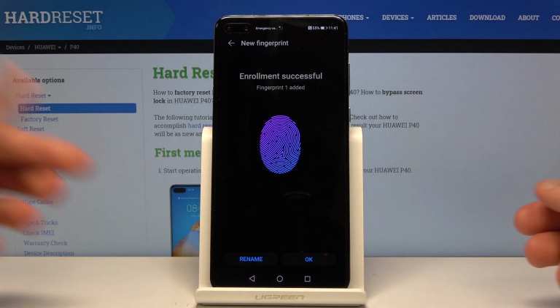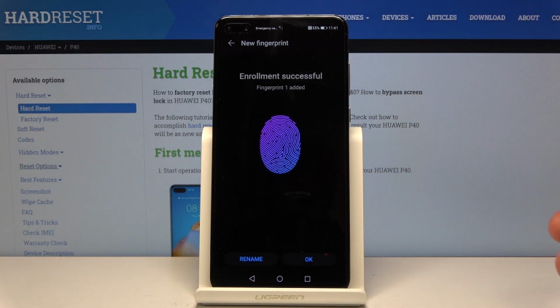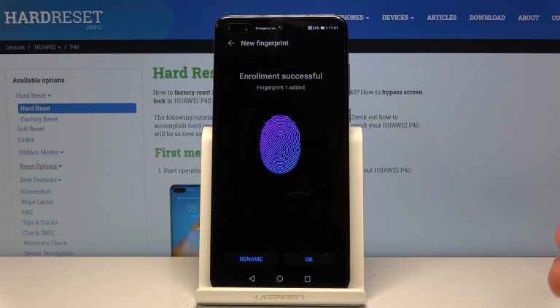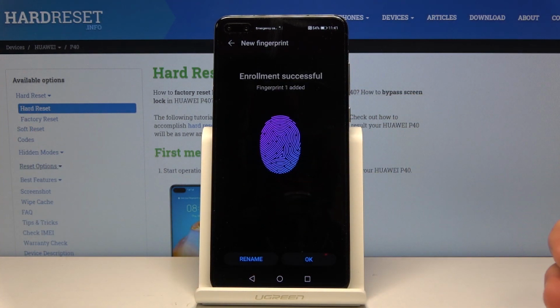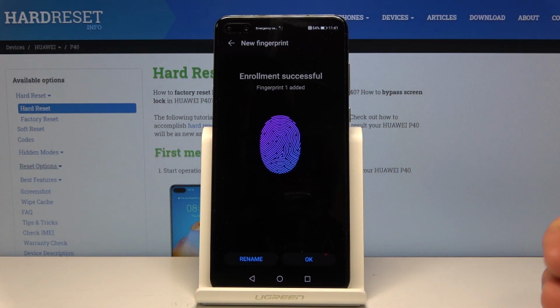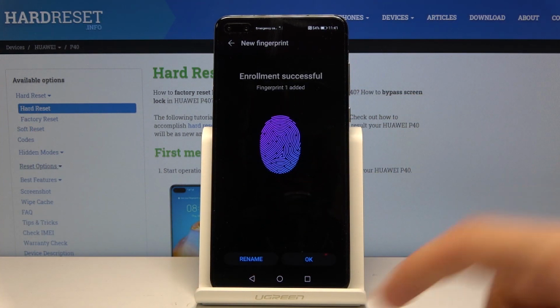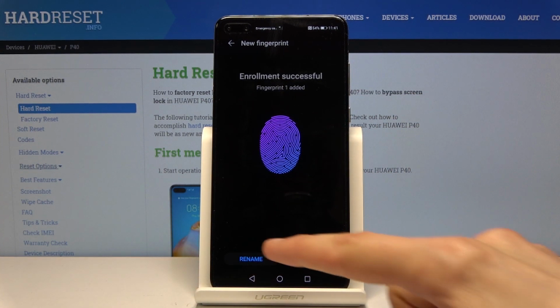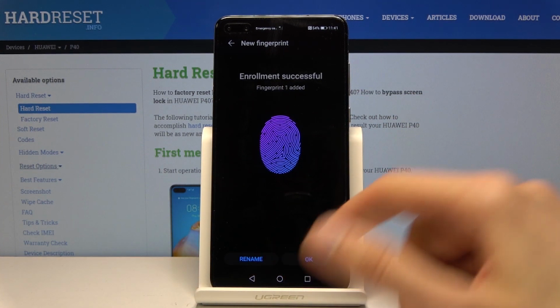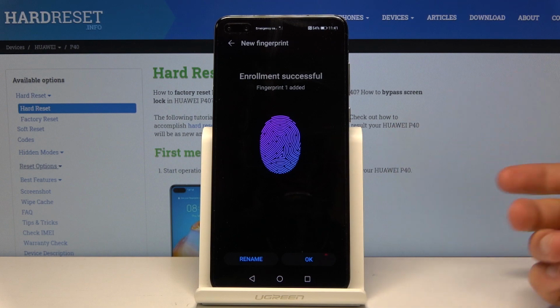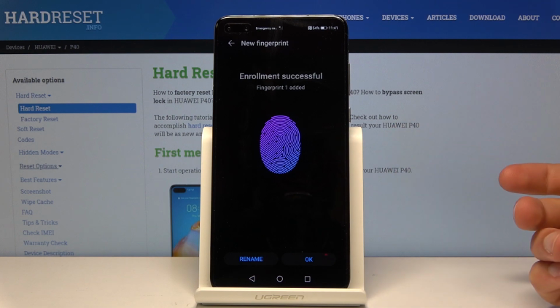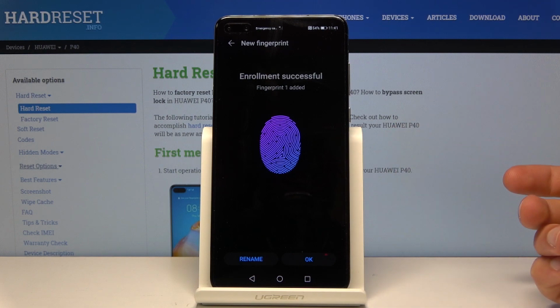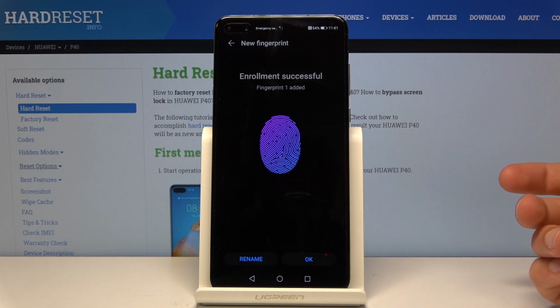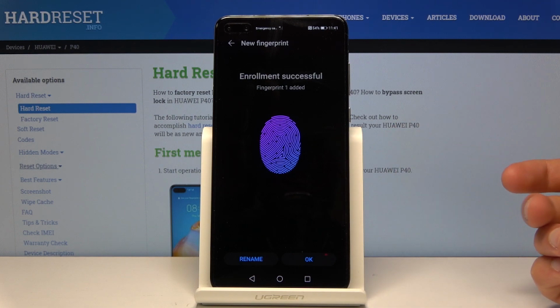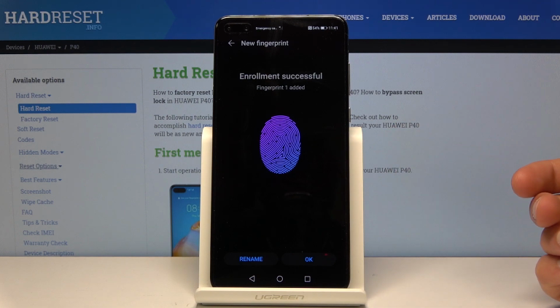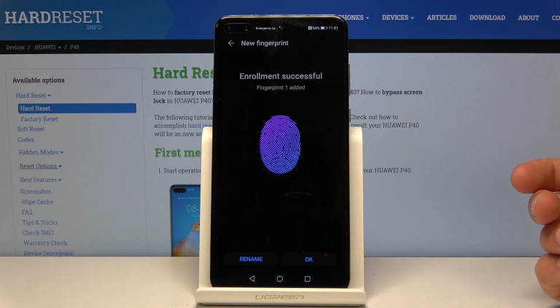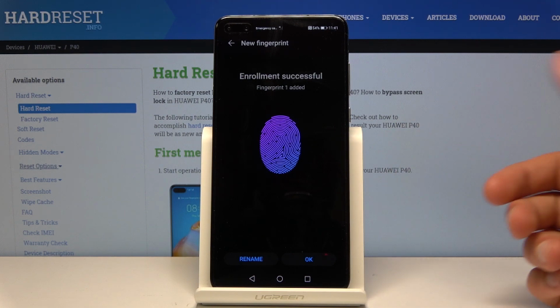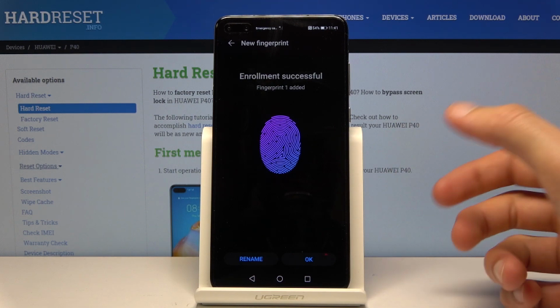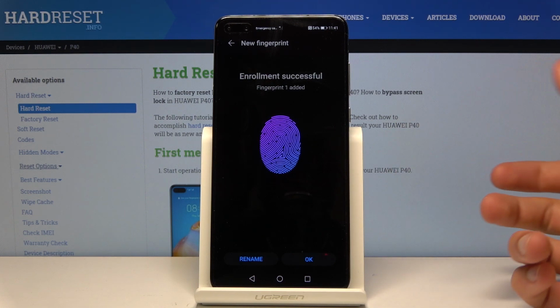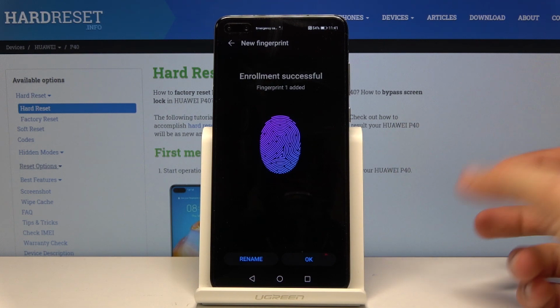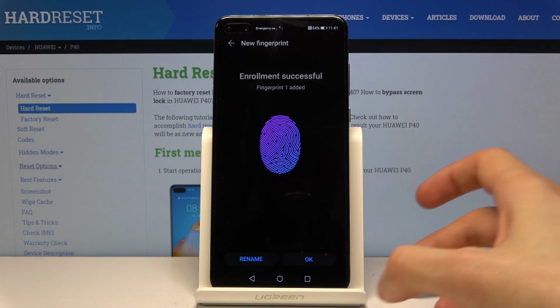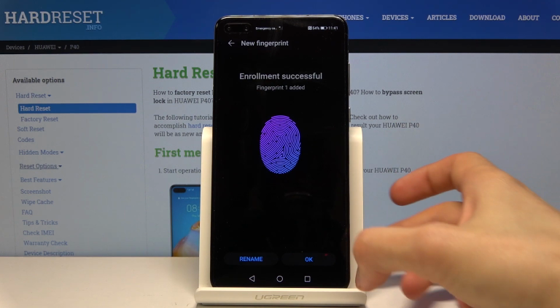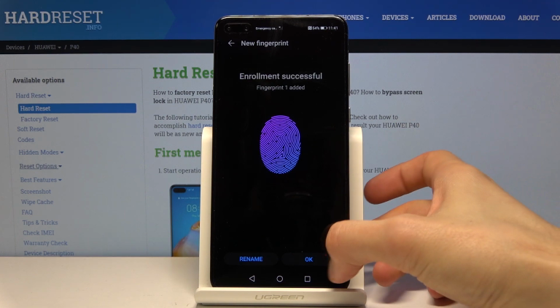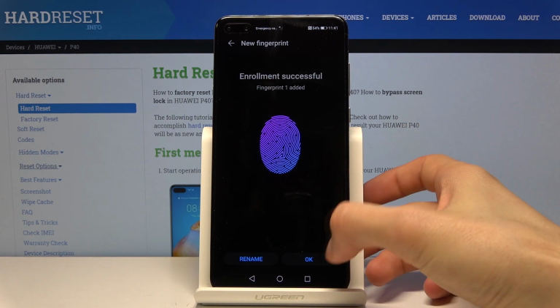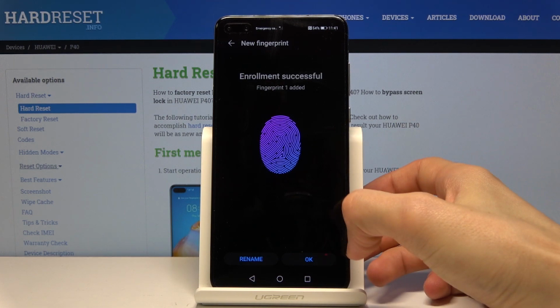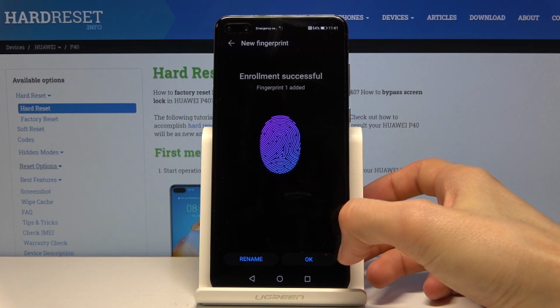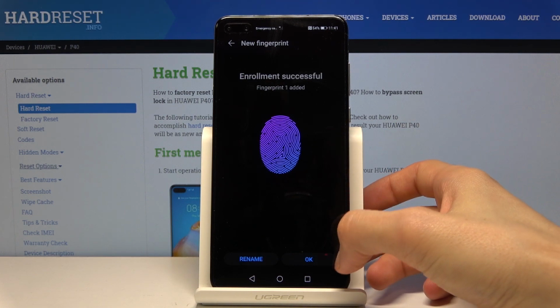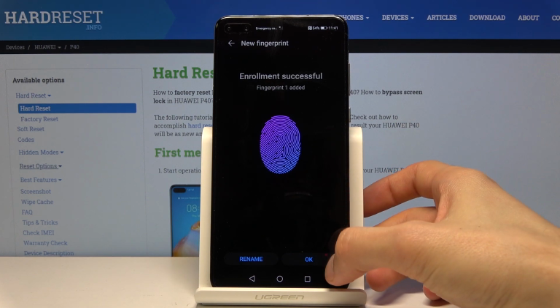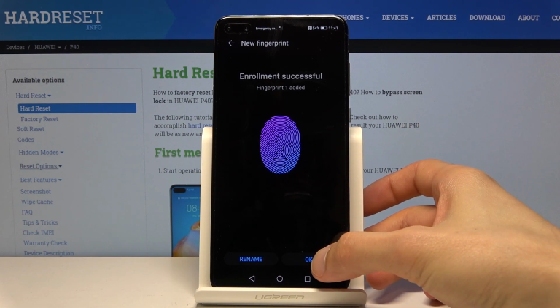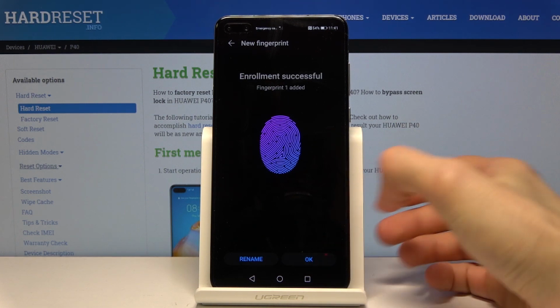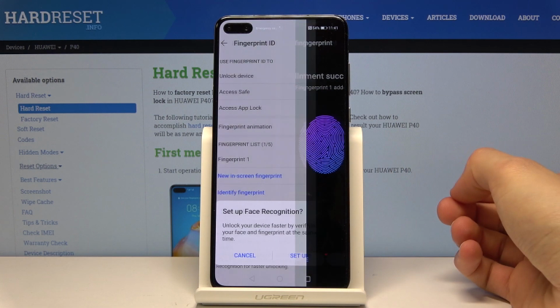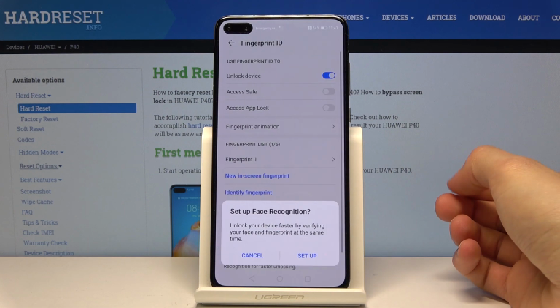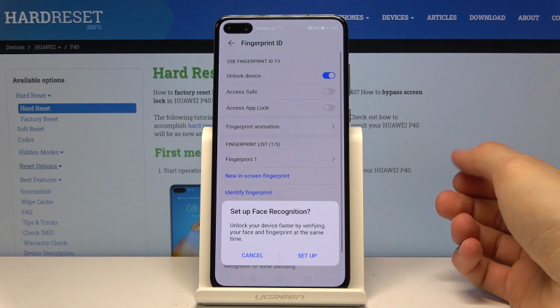Once it's done you can name it — for instance 'thumb' or whatever you want — or you can just keep it as it is. Tap OK.